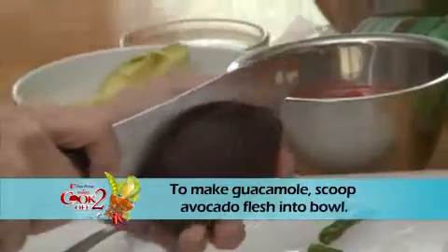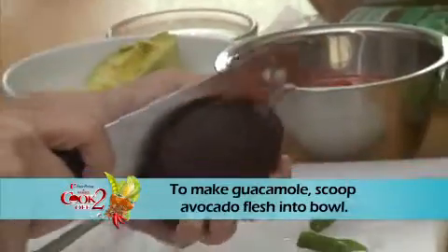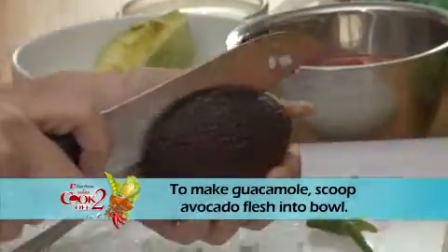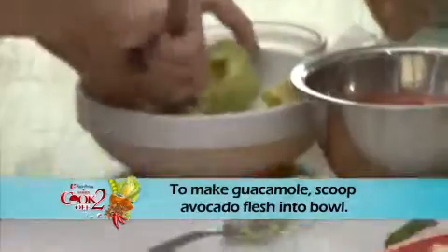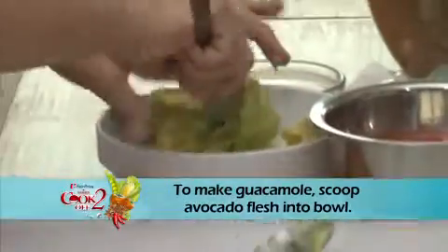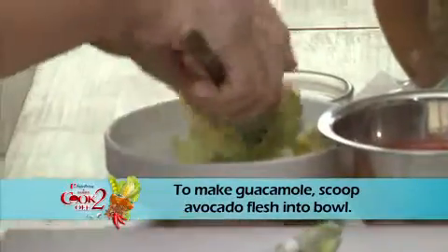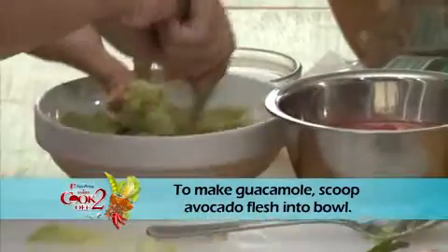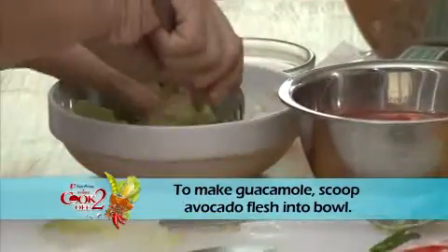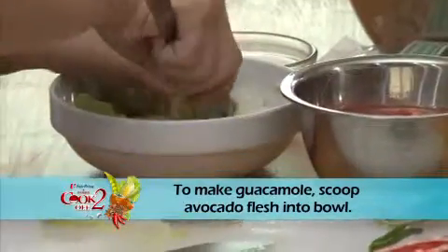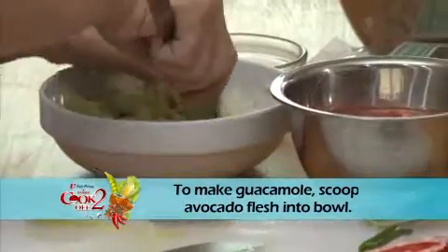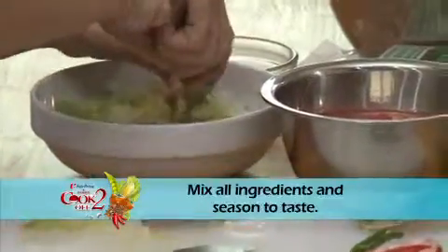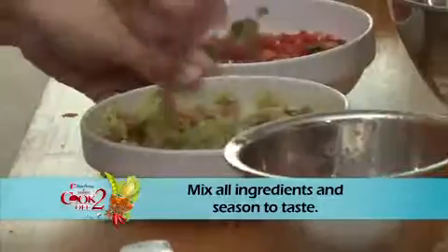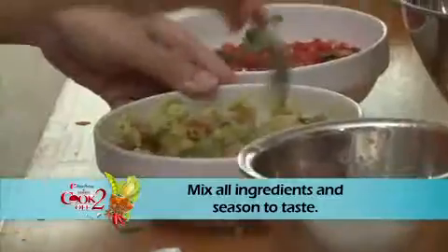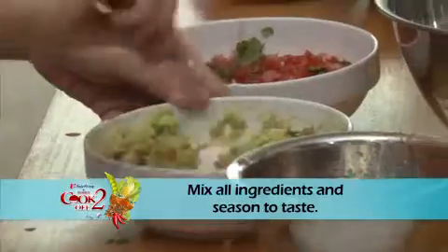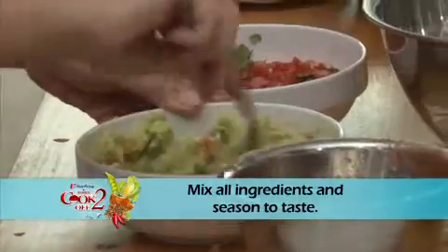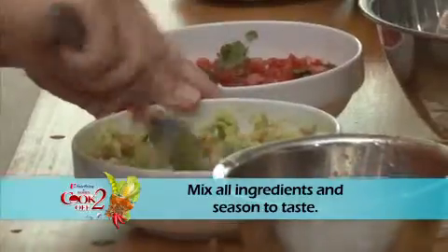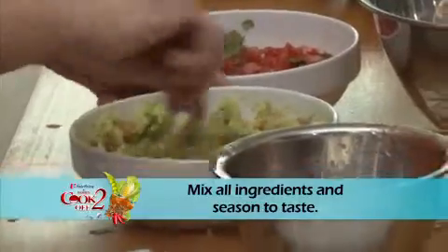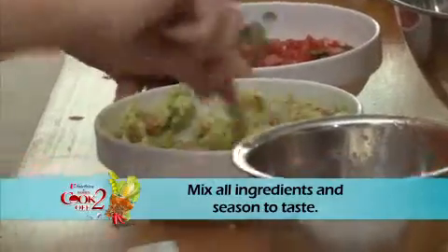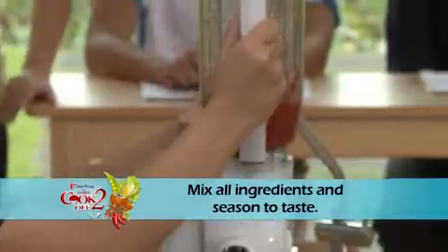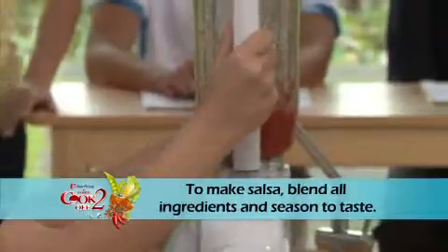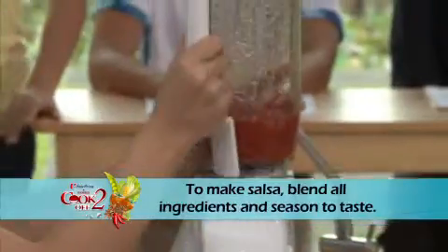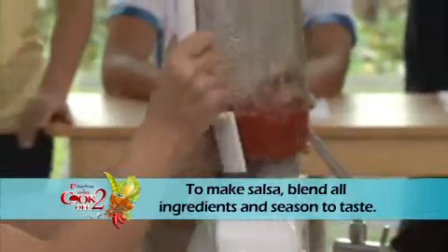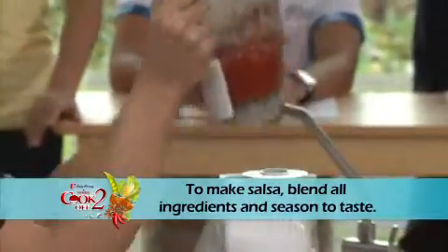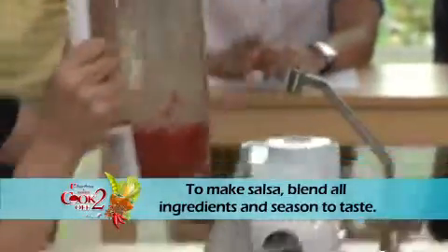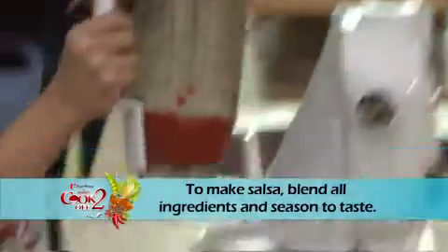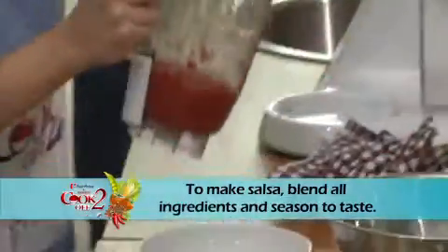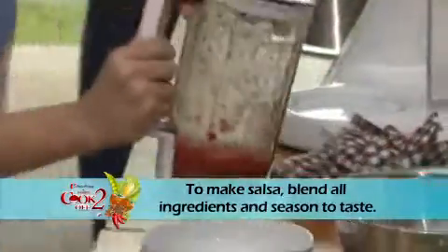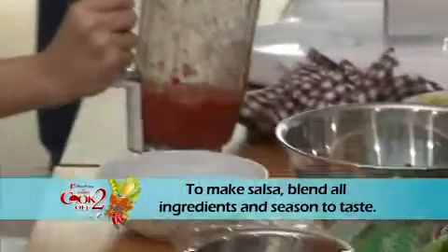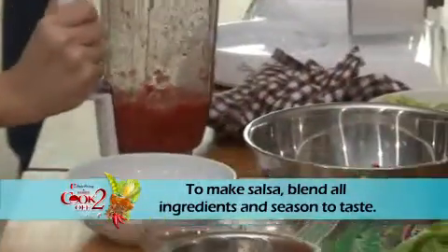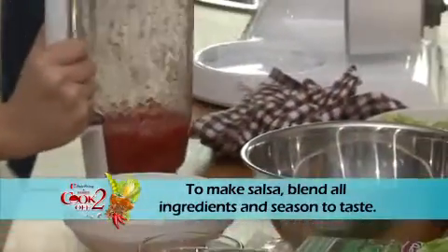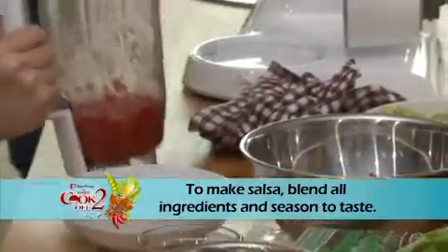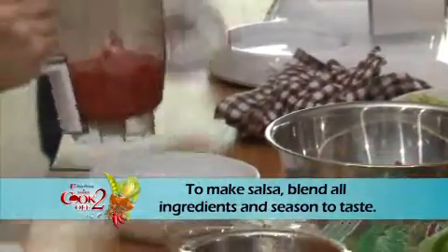To make guacamole, scoop avocado flesh into a bowl. Mix all ingredients and season to taste. To make salsa, blend all ingredients and season to taste.